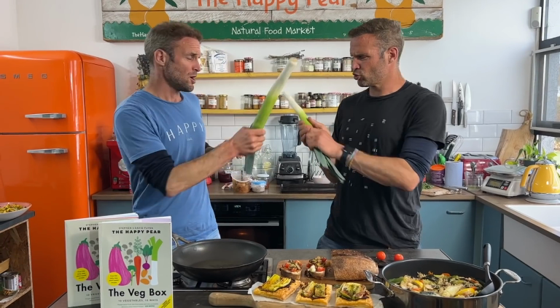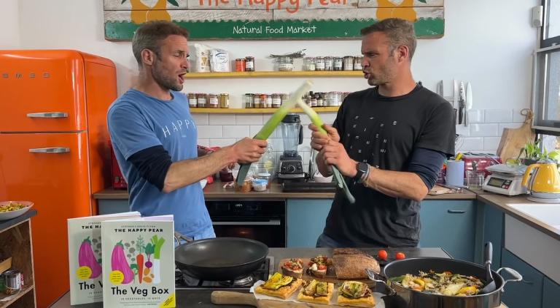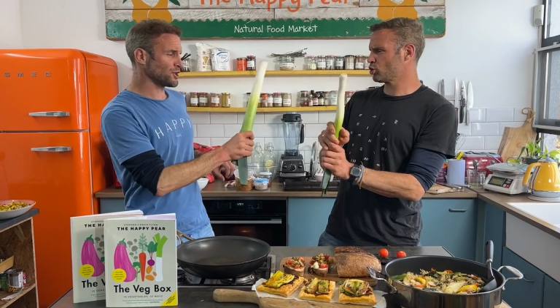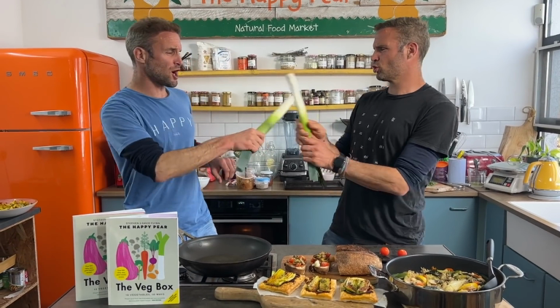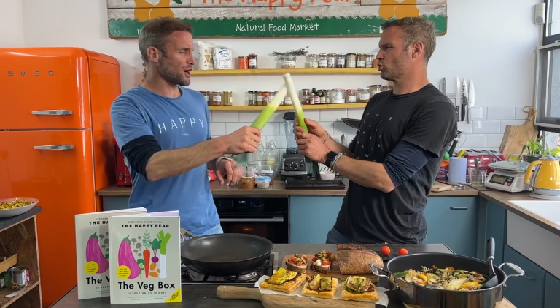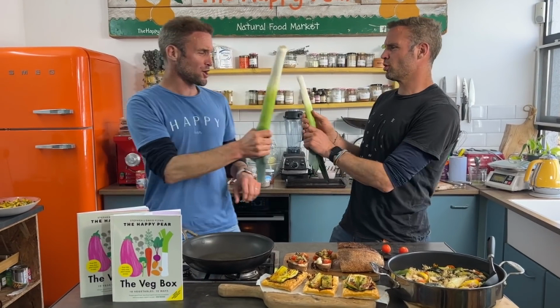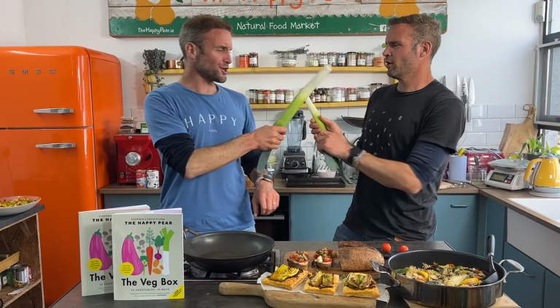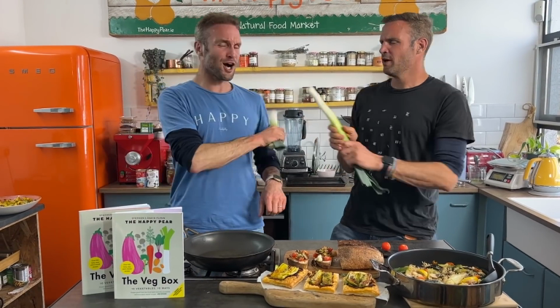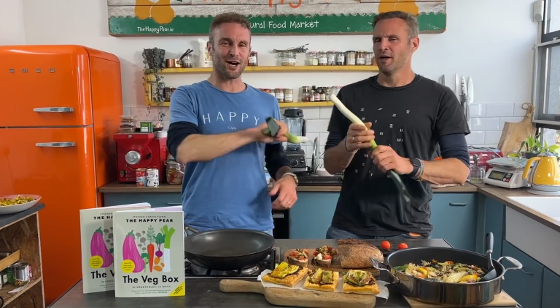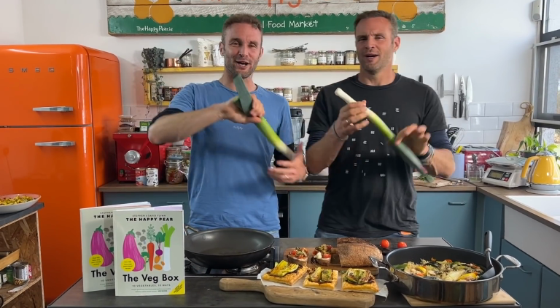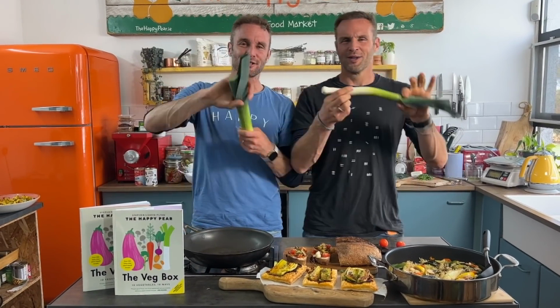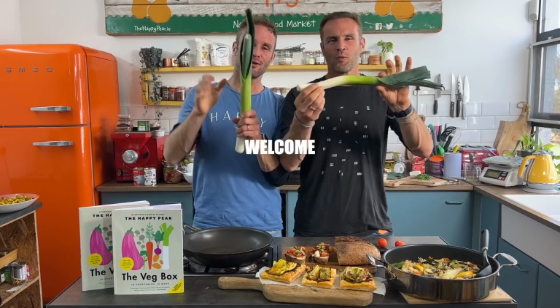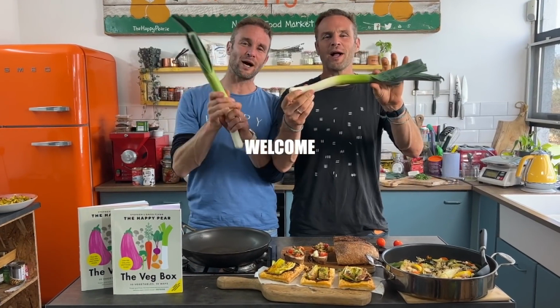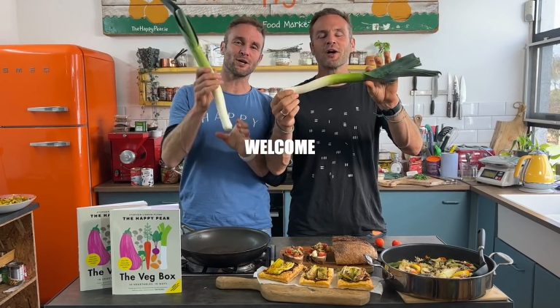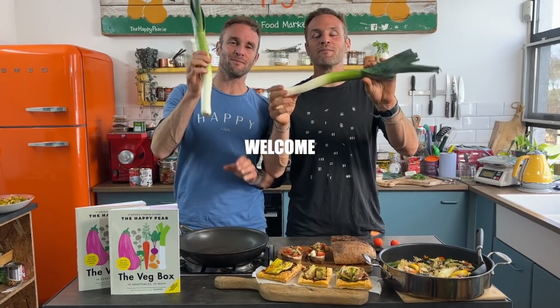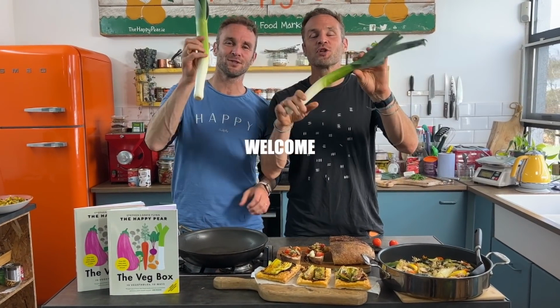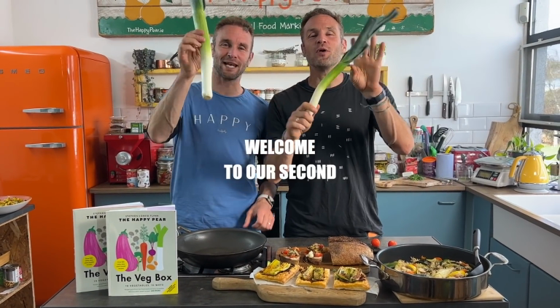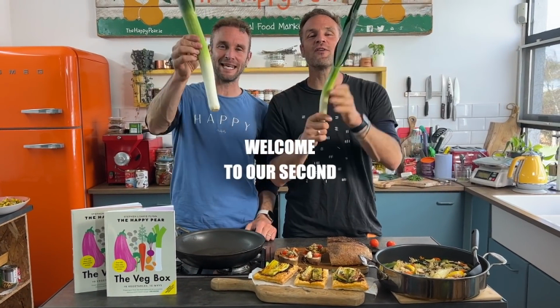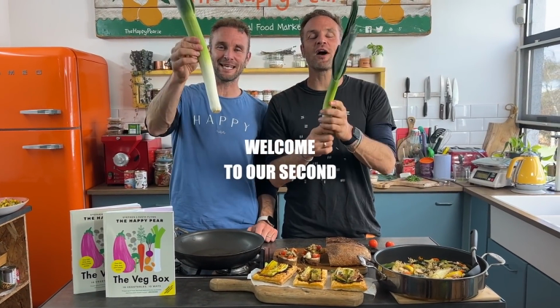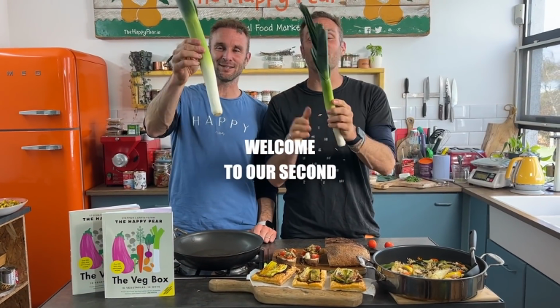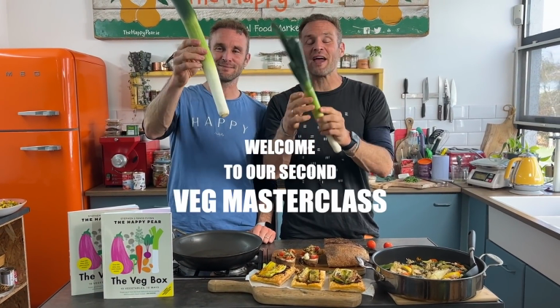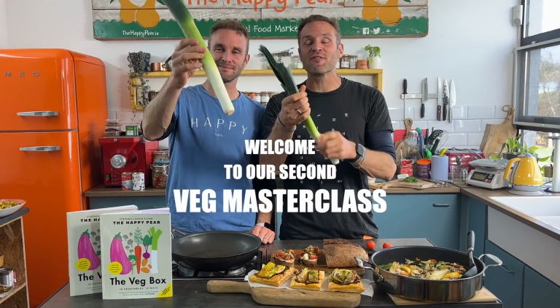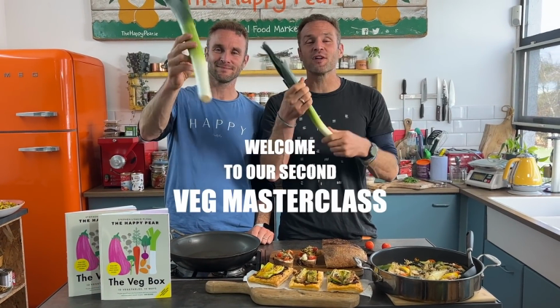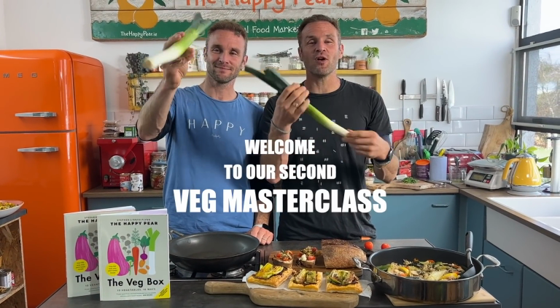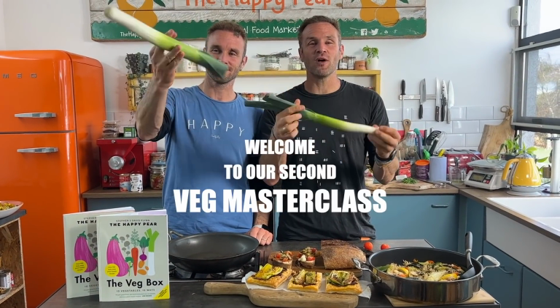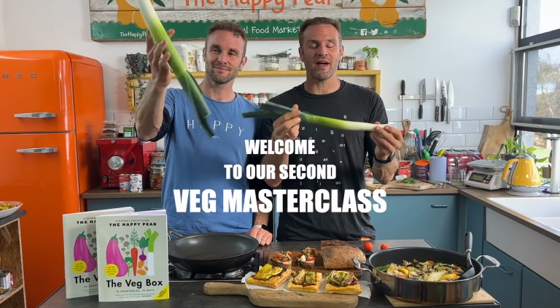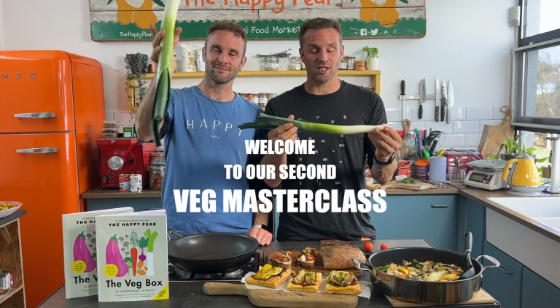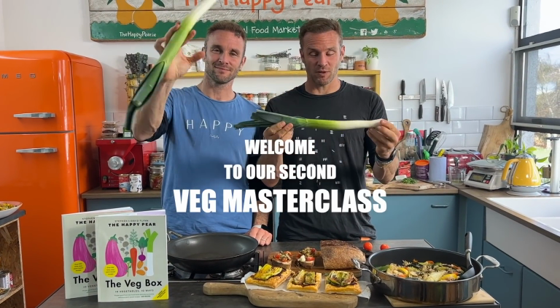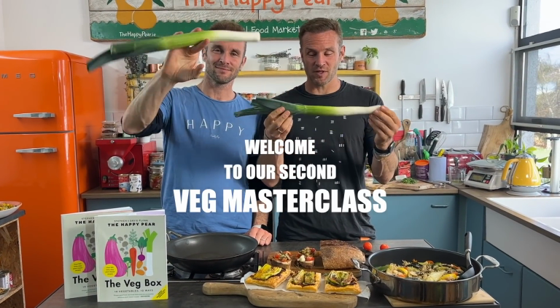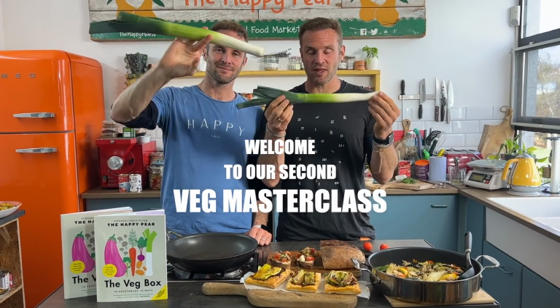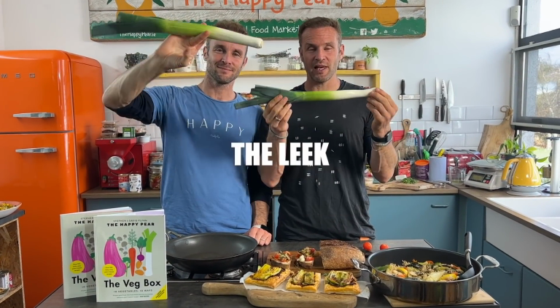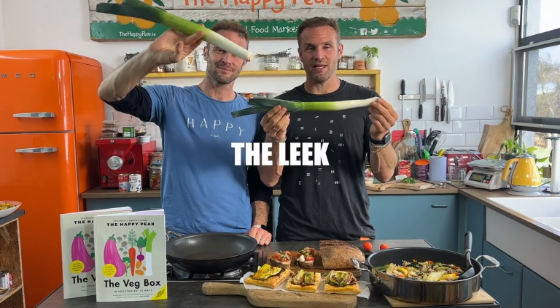En garde! Welcome to one of our favourite of all vegetables, the leek.